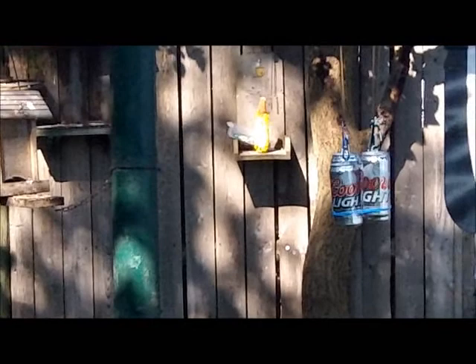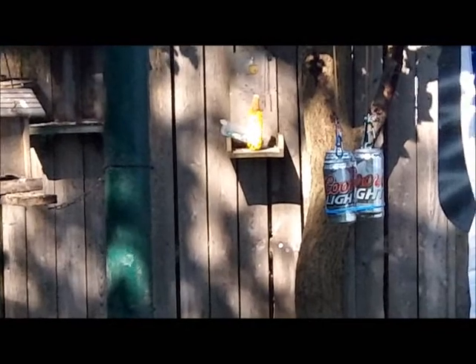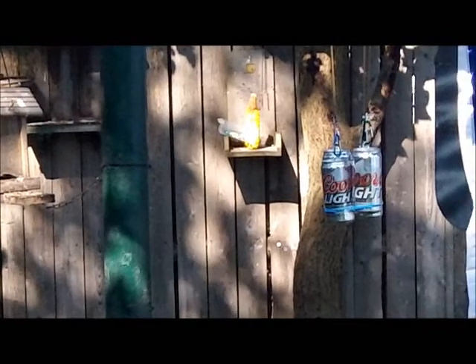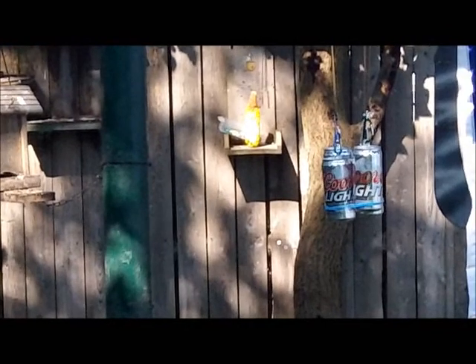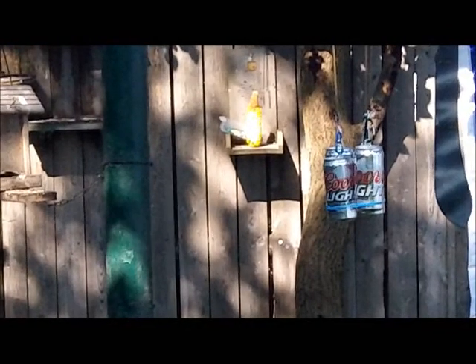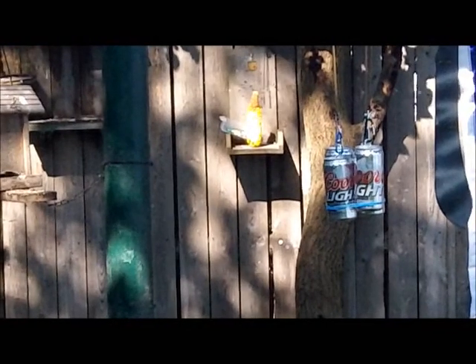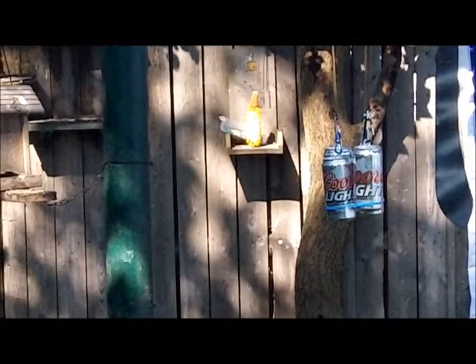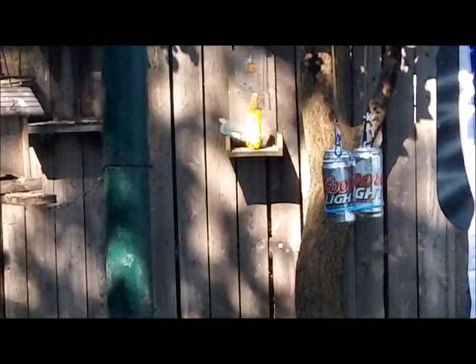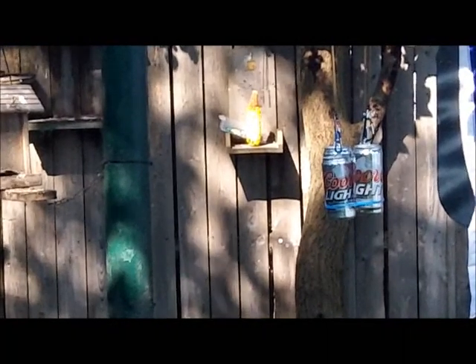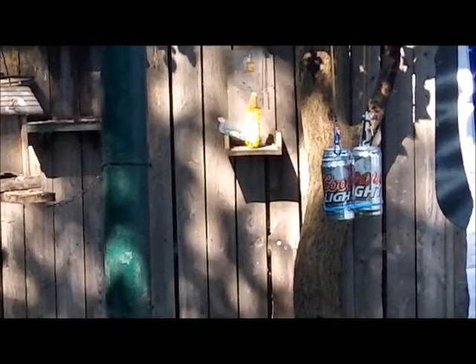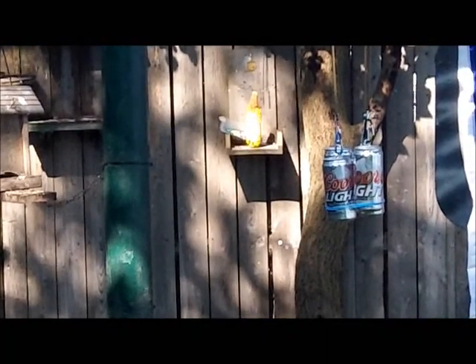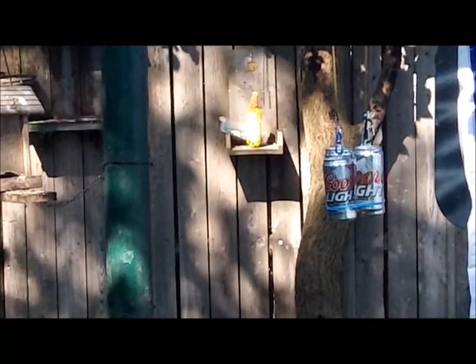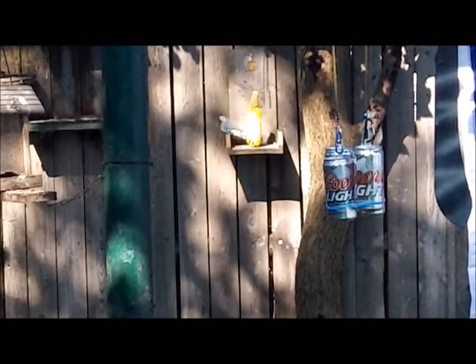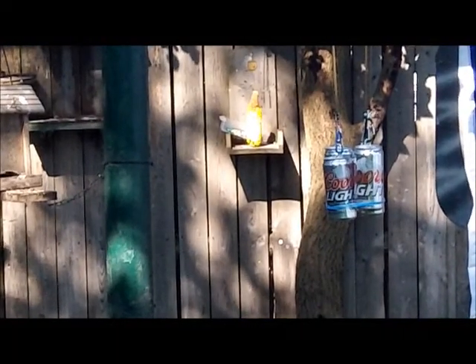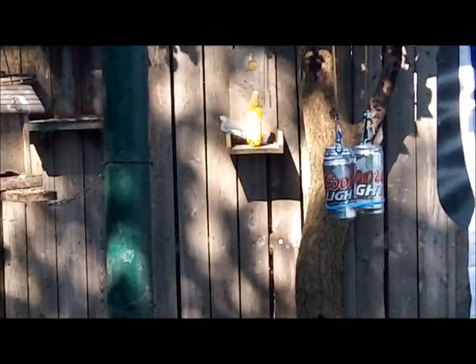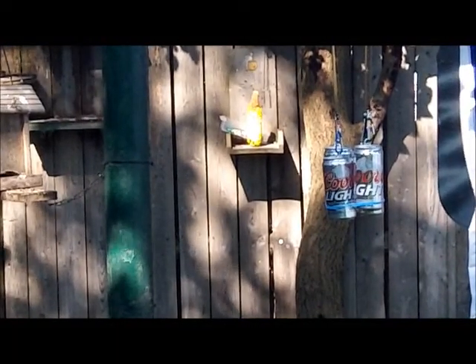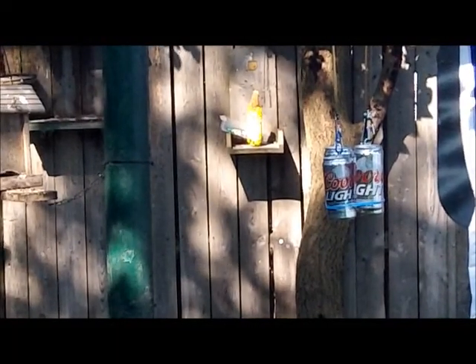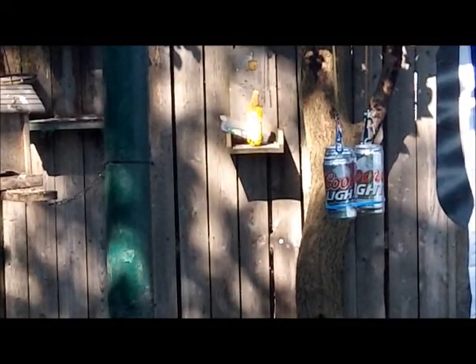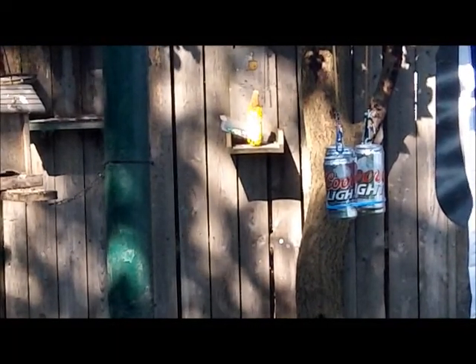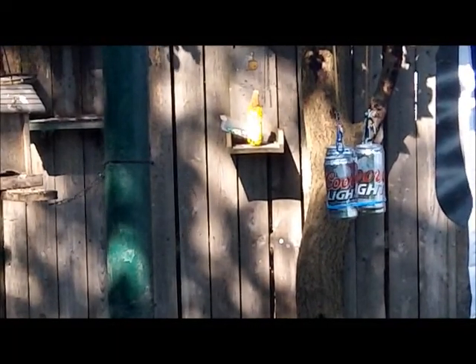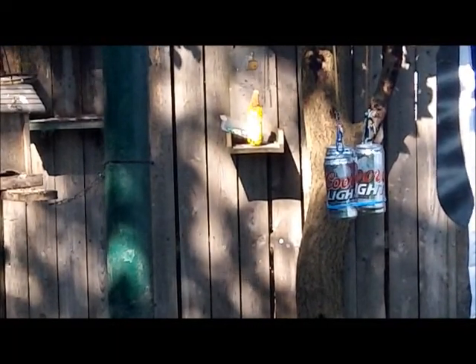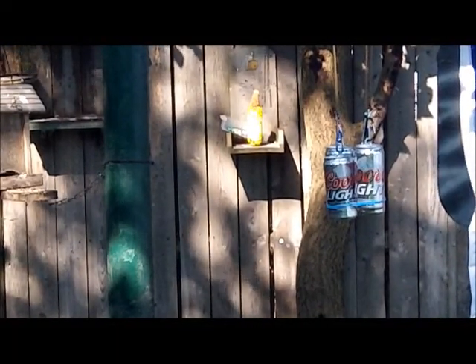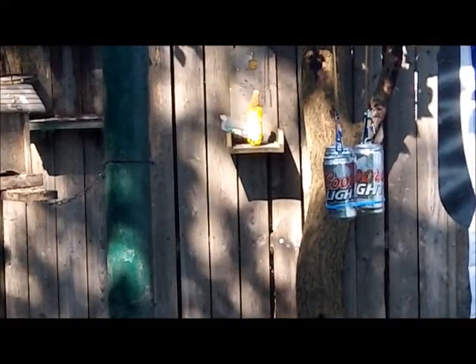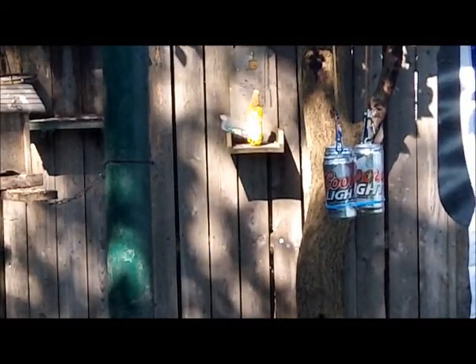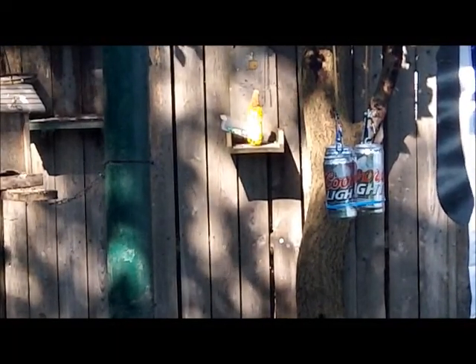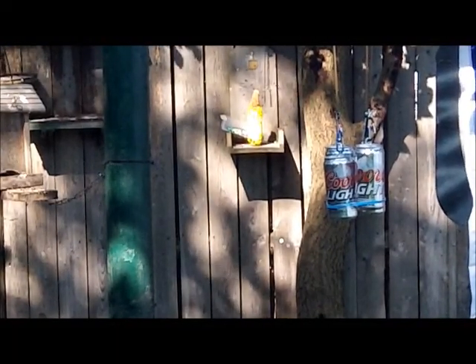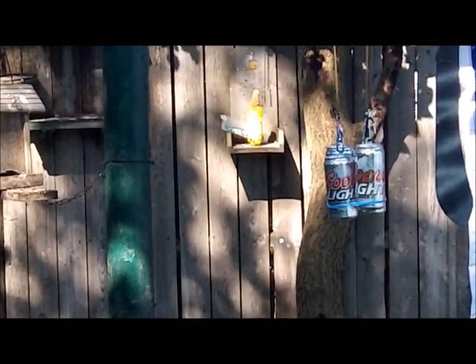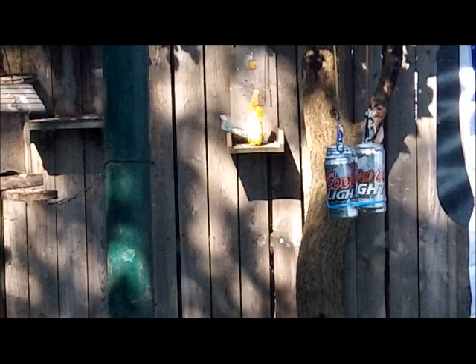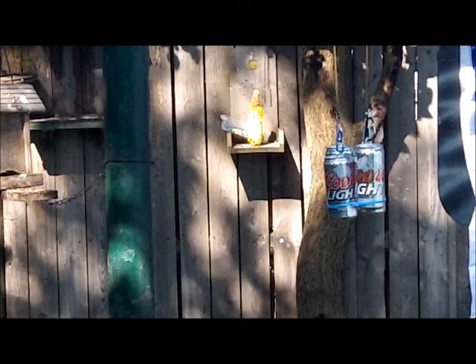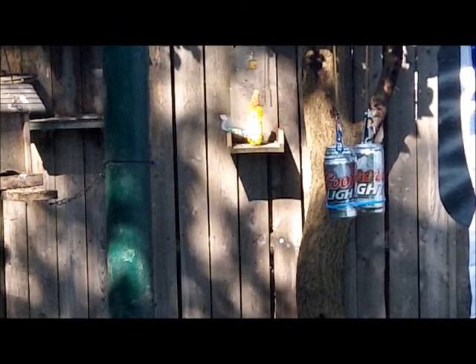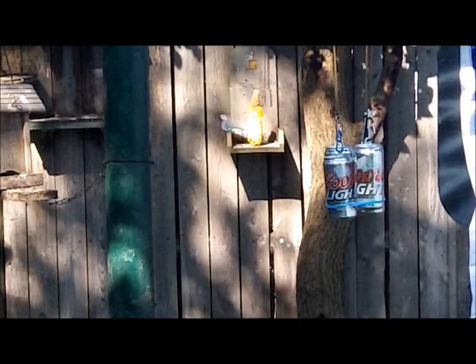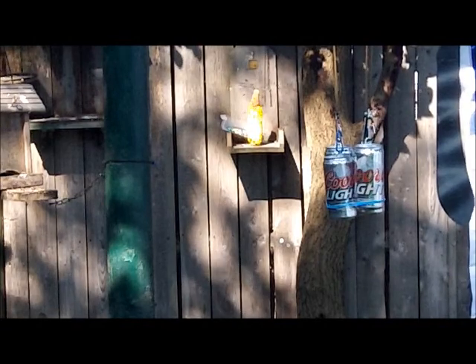Four little Coors cans should be no problem — it's a Cold Steel Bolo.